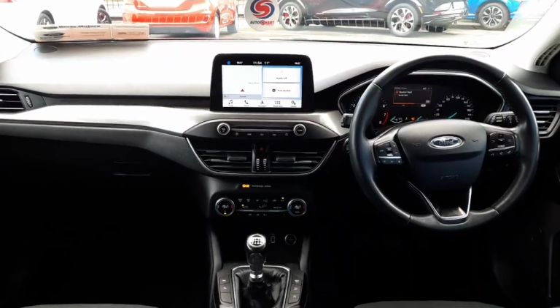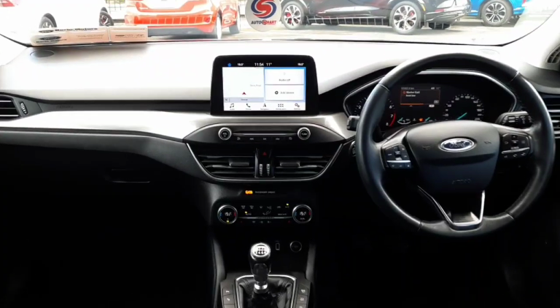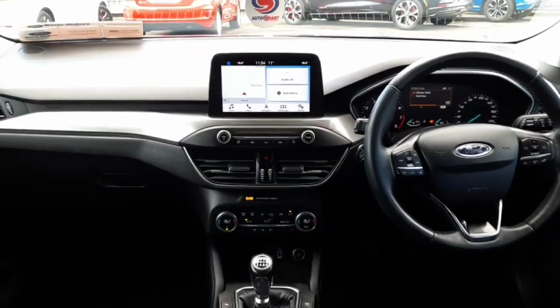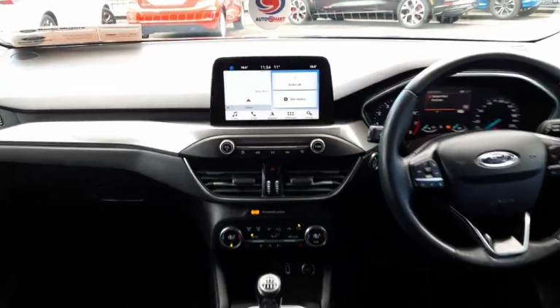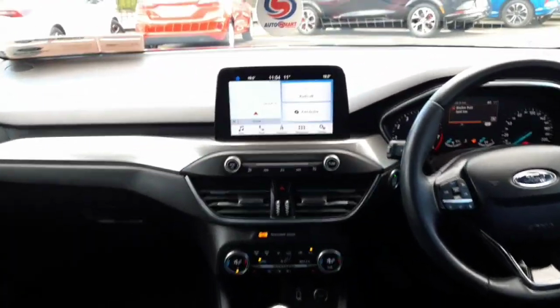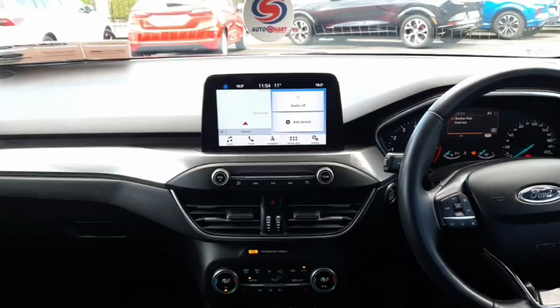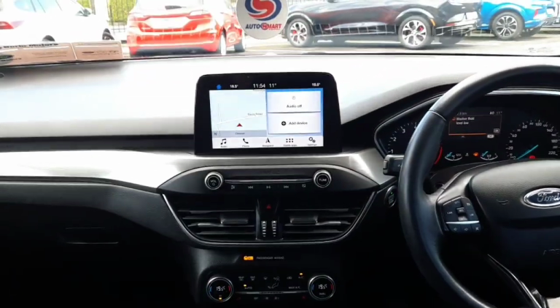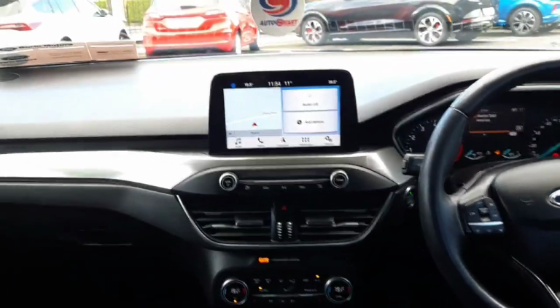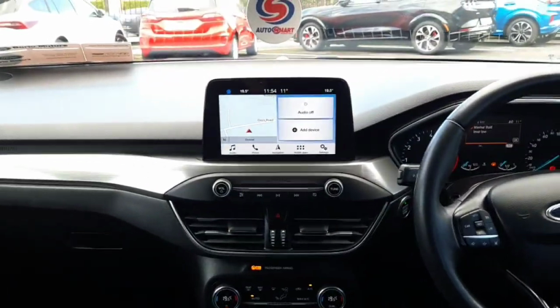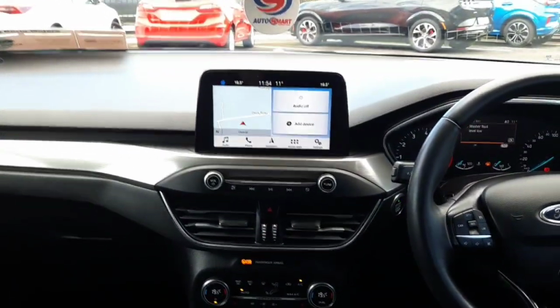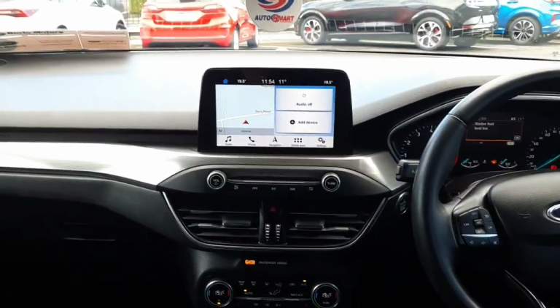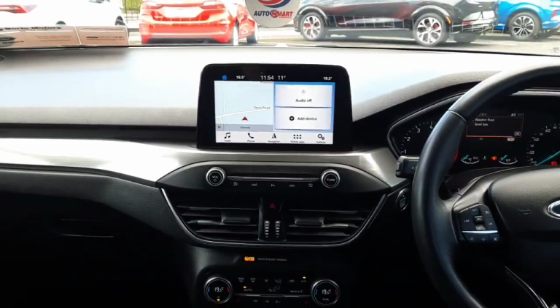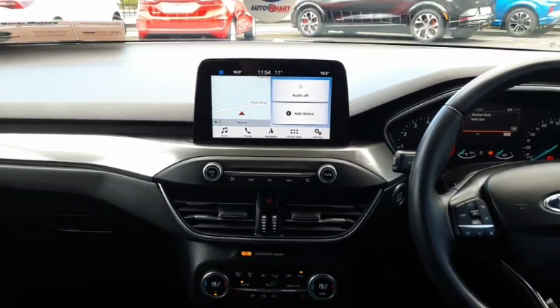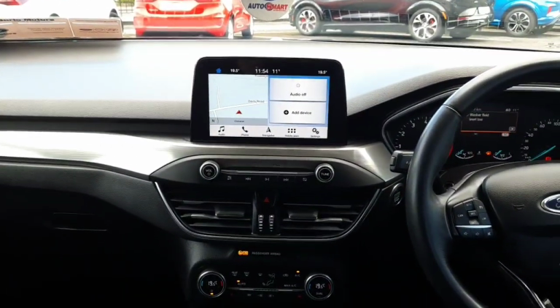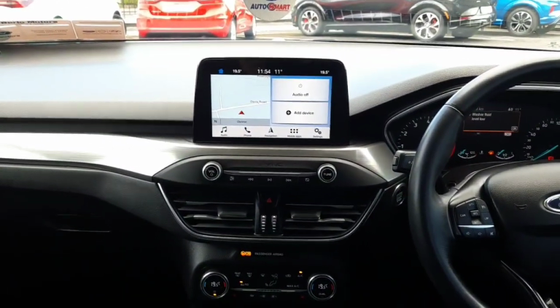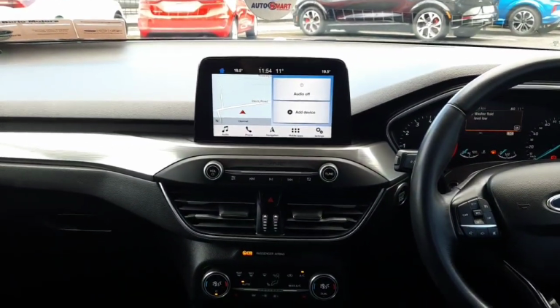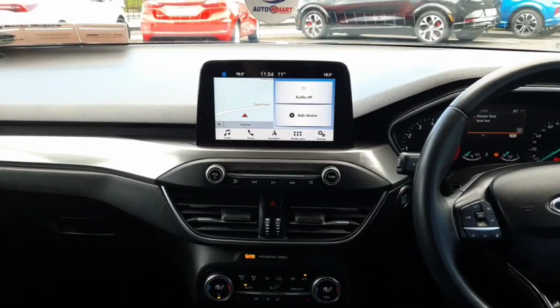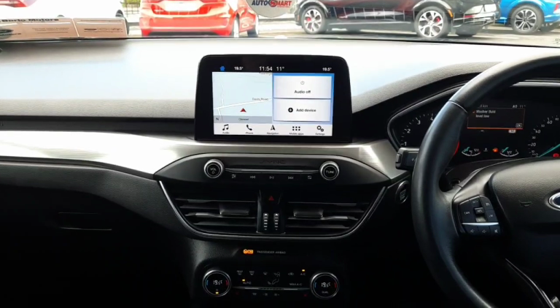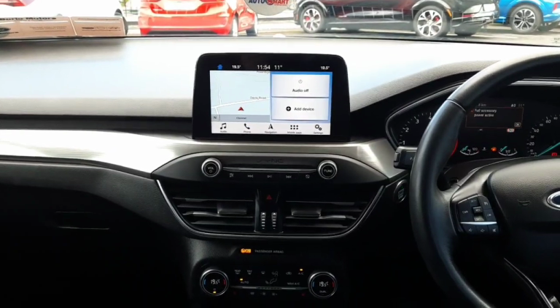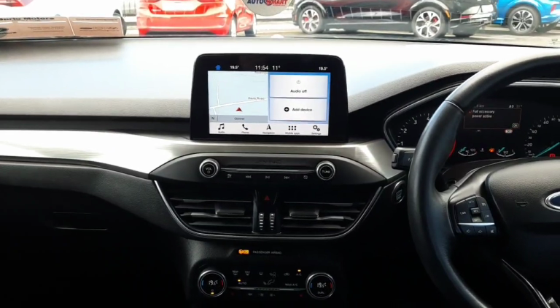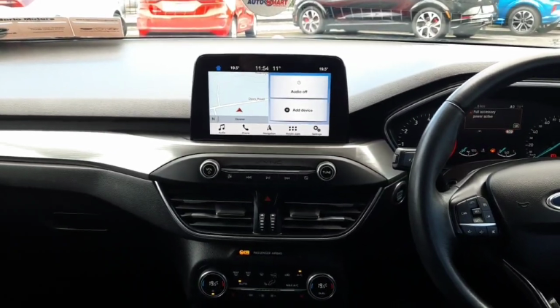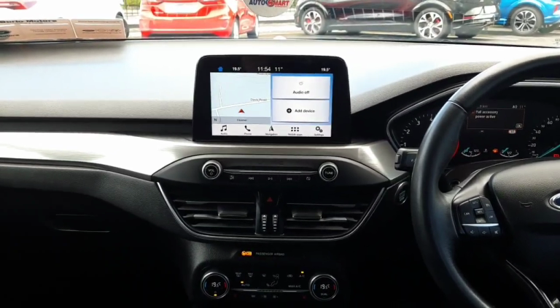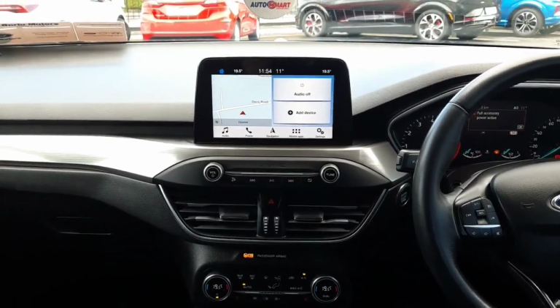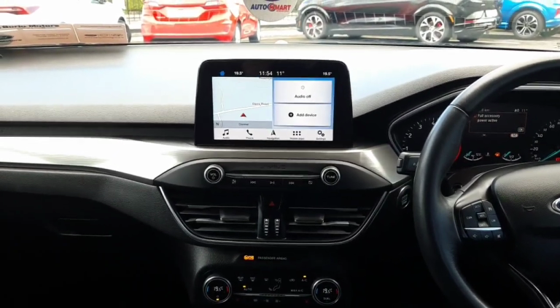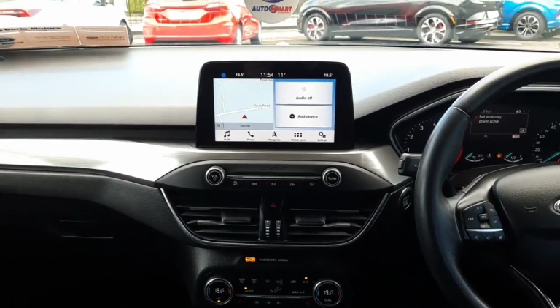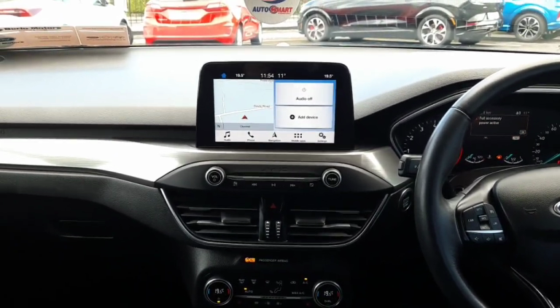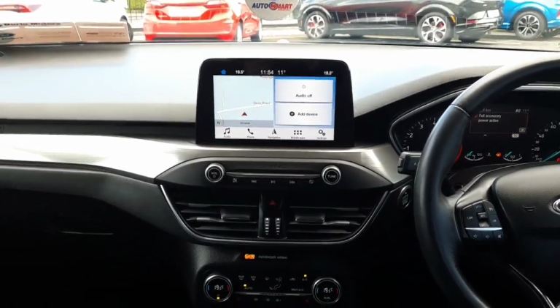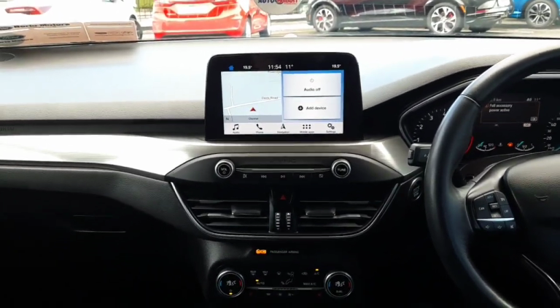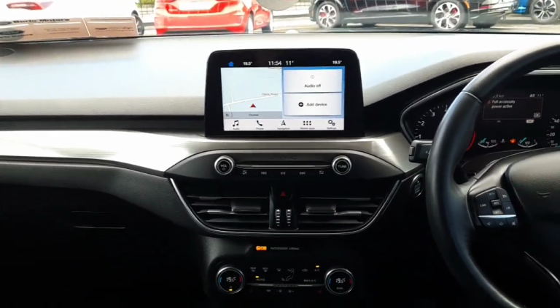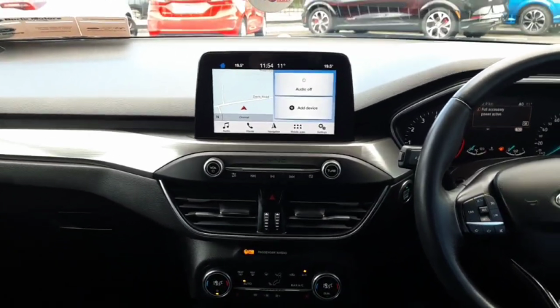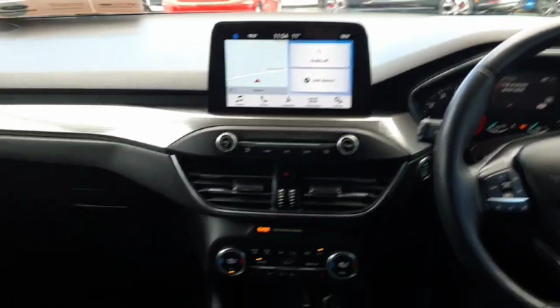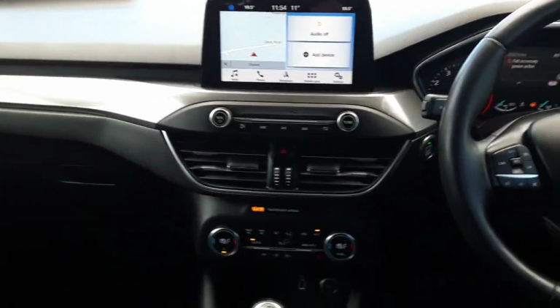Up front we have our touchscreen in the middle. This is a built-in sat-nav. We also have Apple CarPlay with Android Auto, and our rear view camera comes in through here as well.